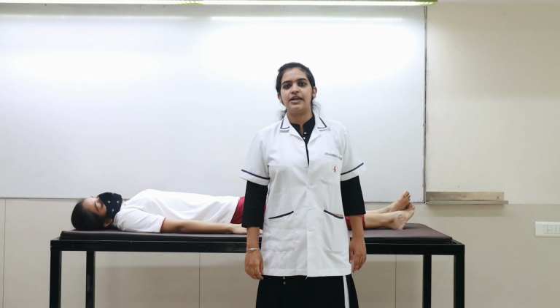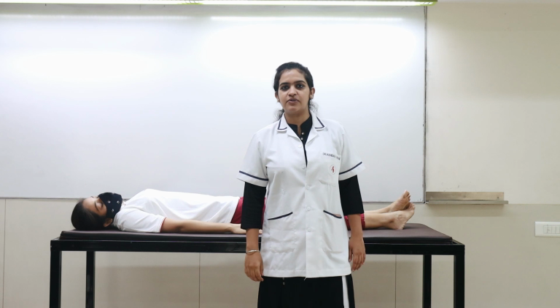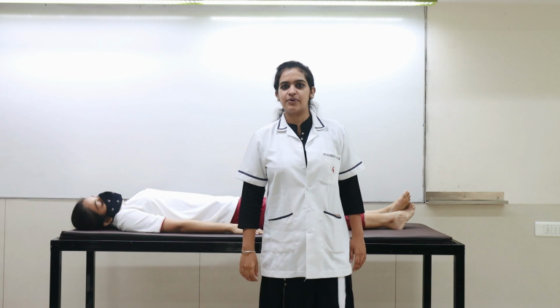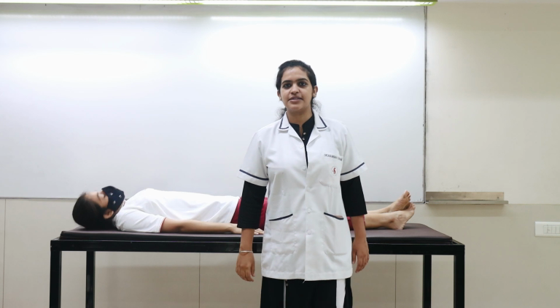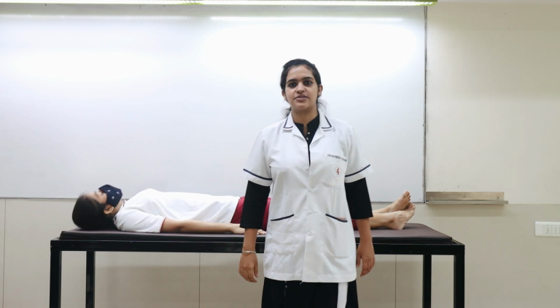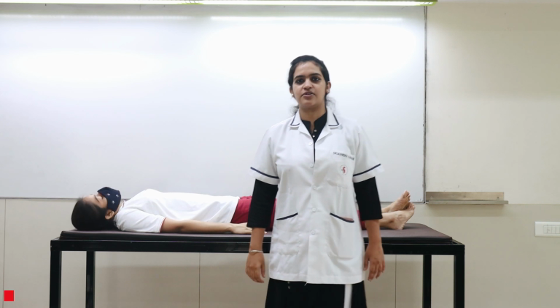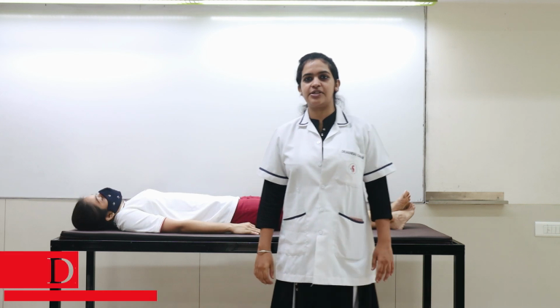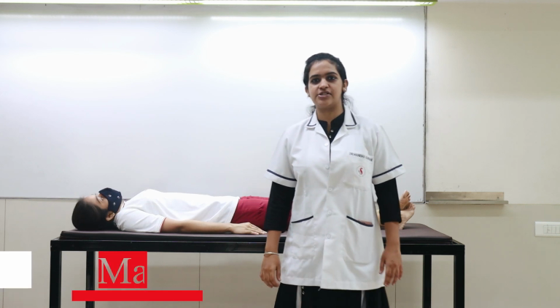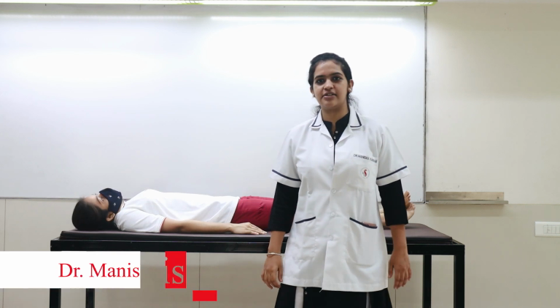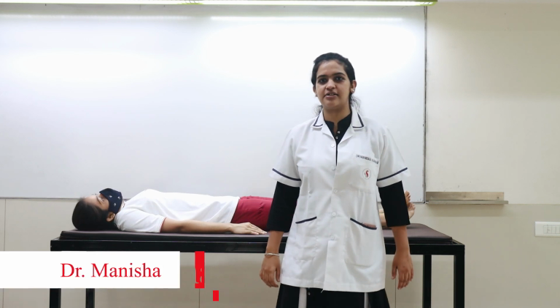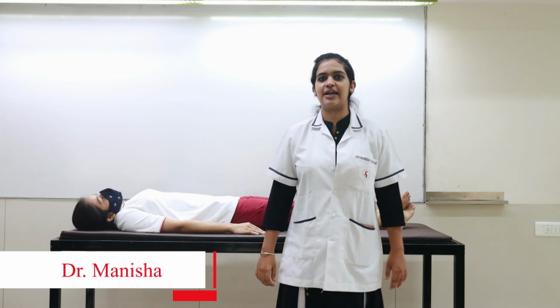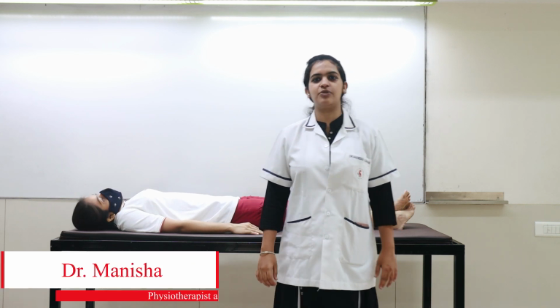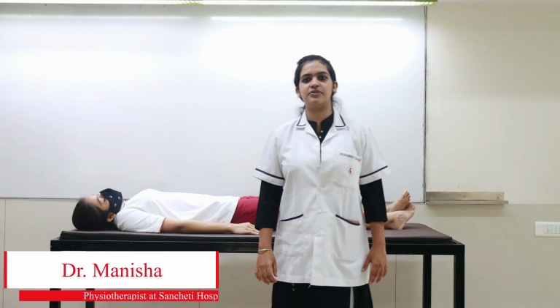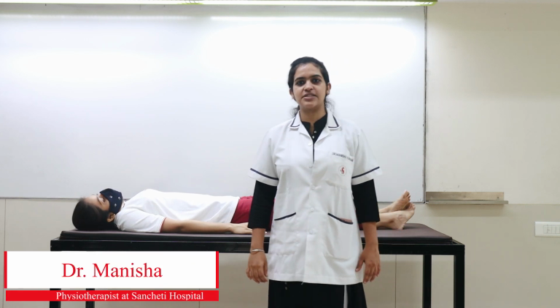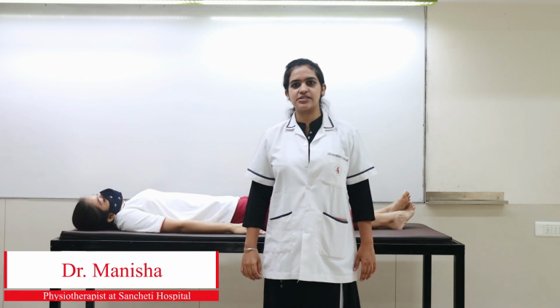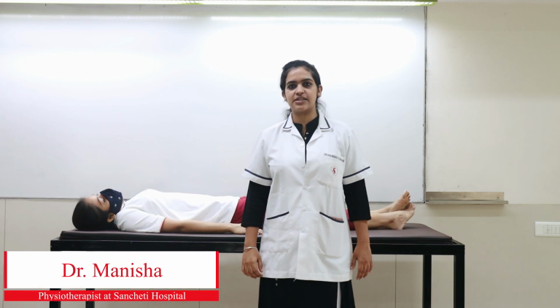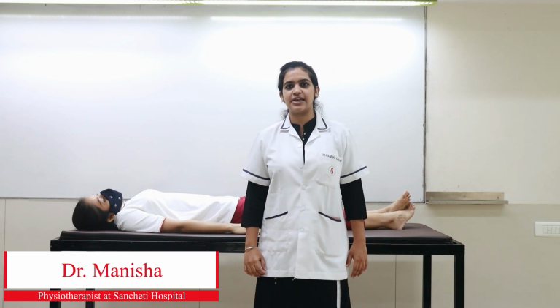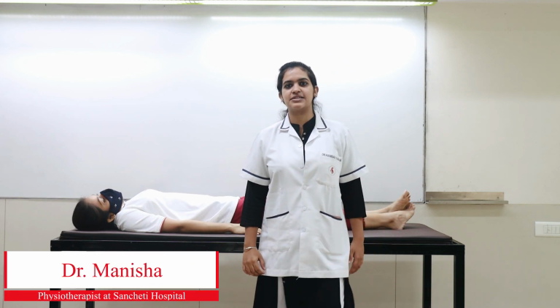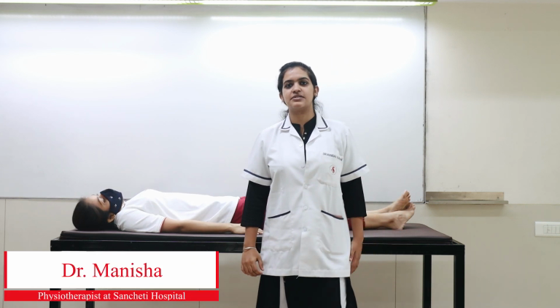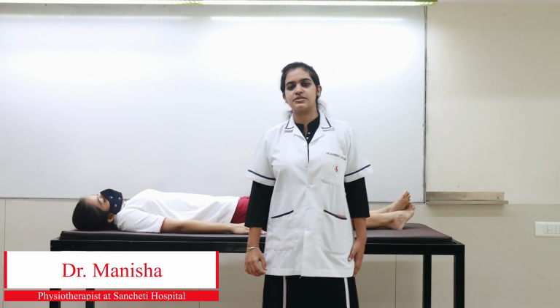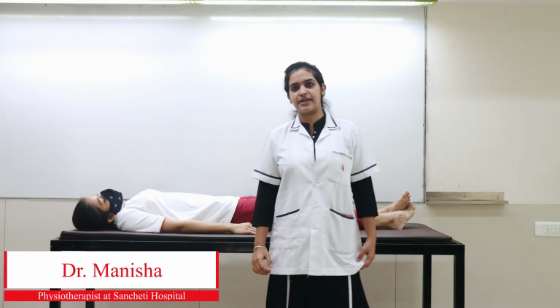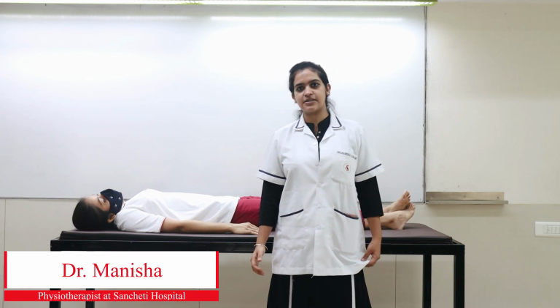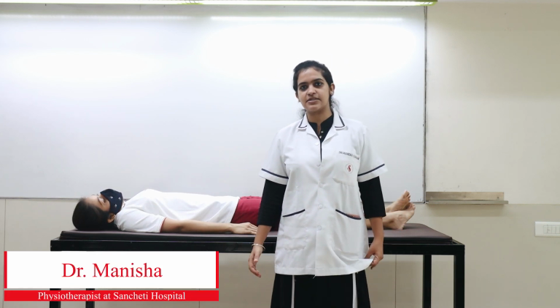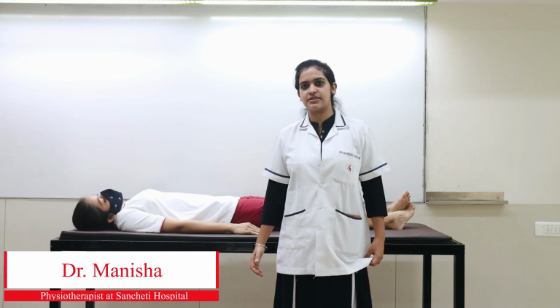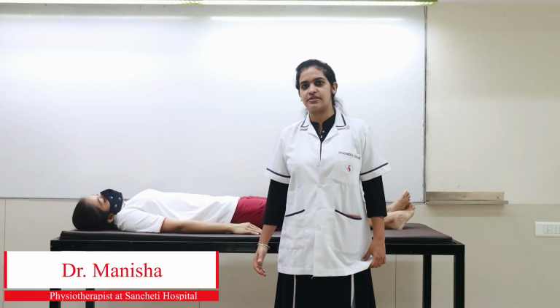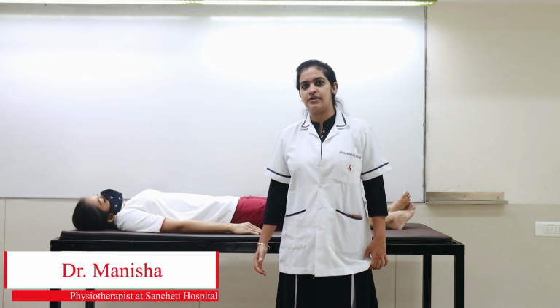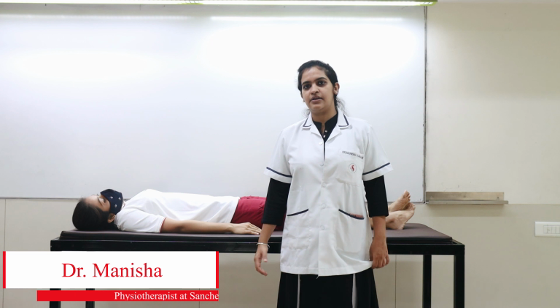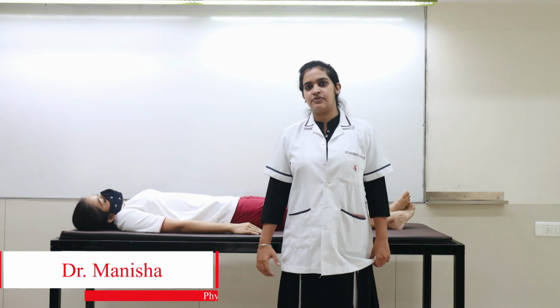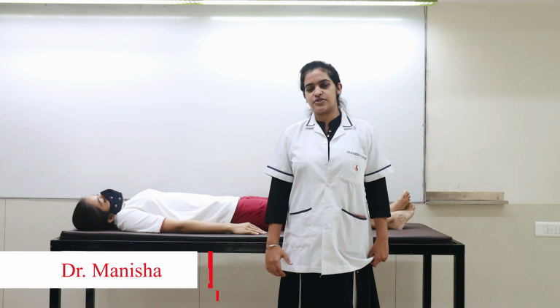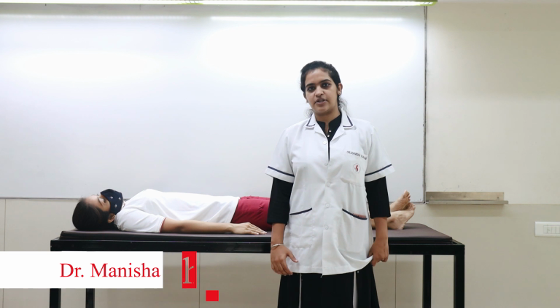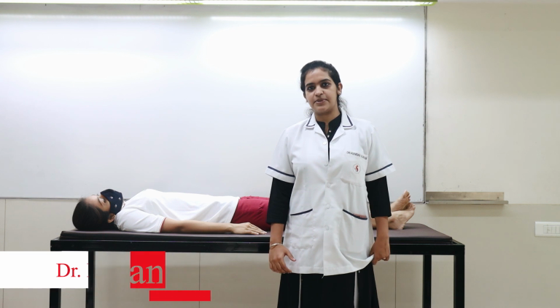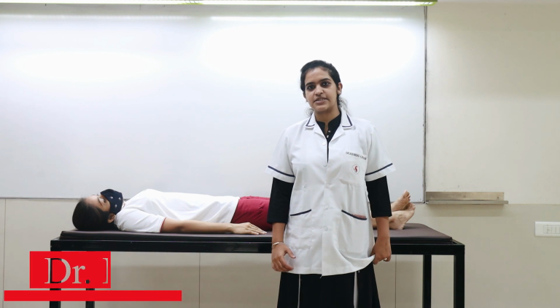Hello everyone, this is Dr. Manisha here. I am working with Sancheti as a Spine Consultant Physiotherapist.